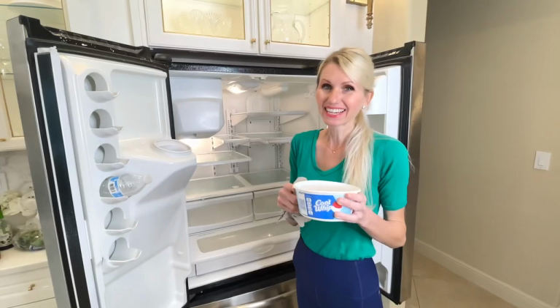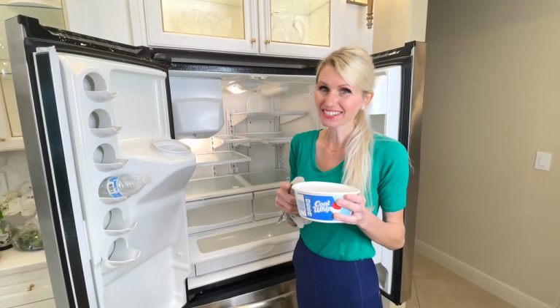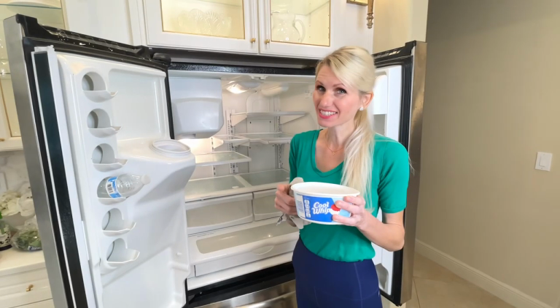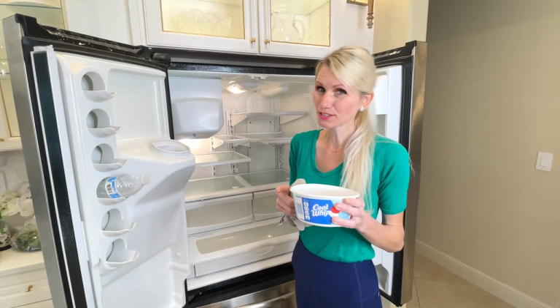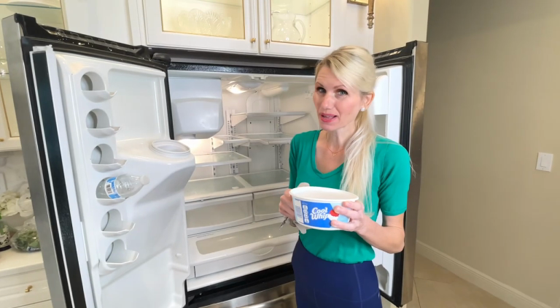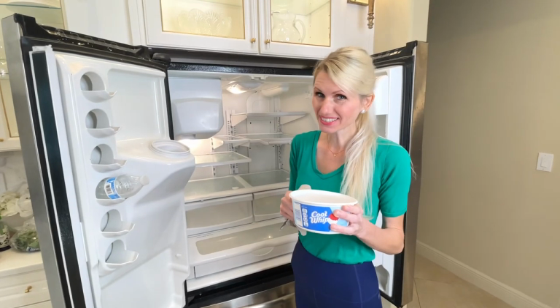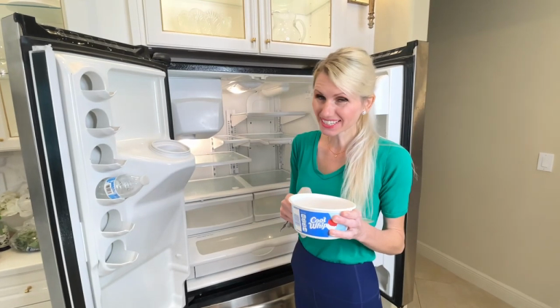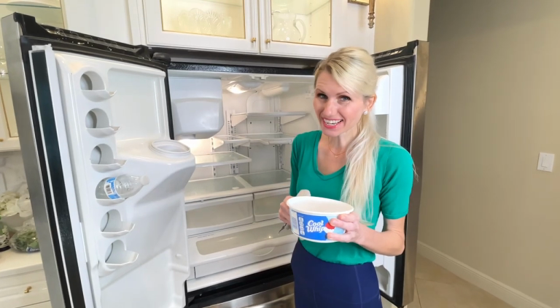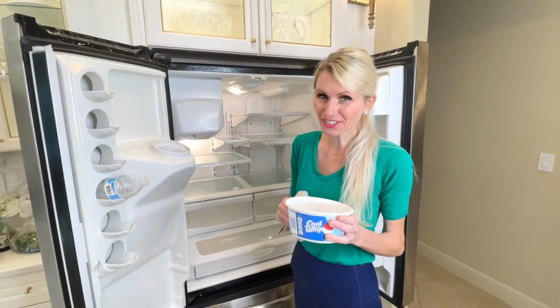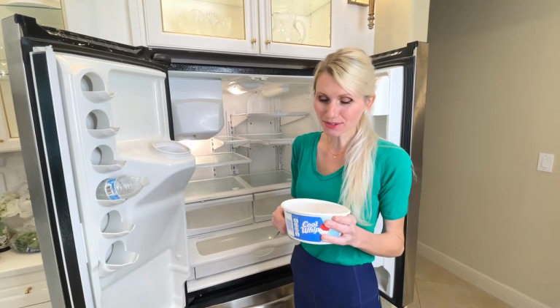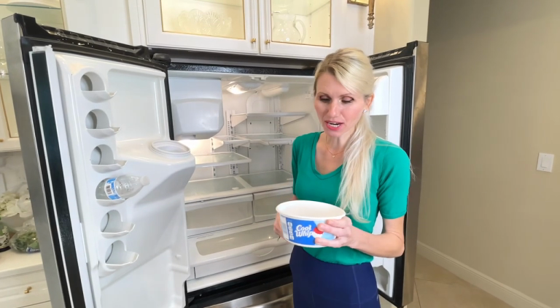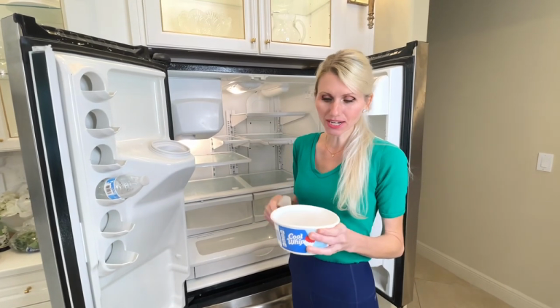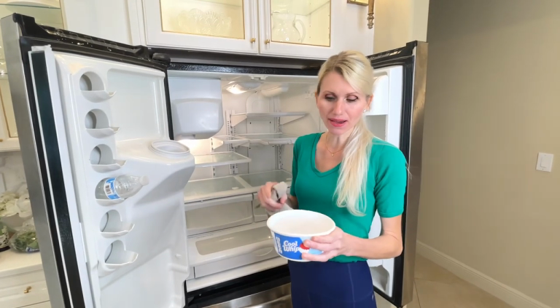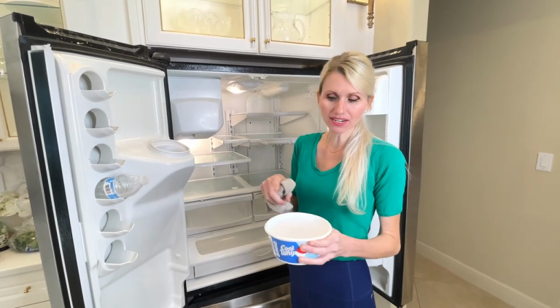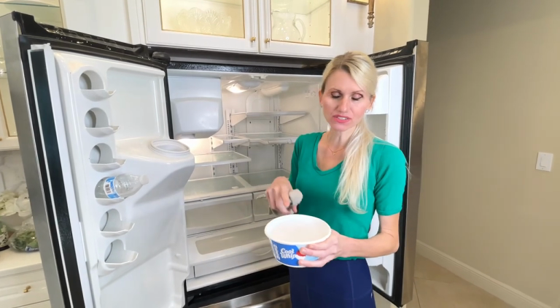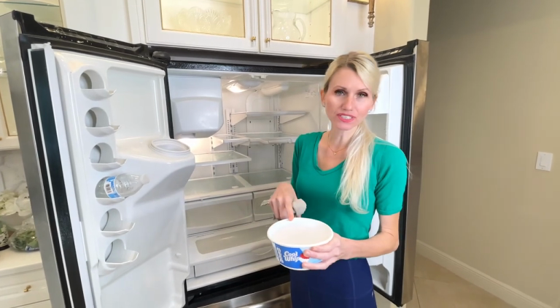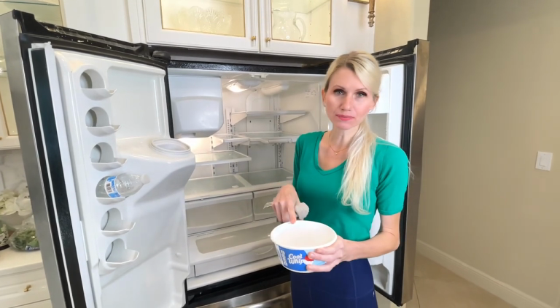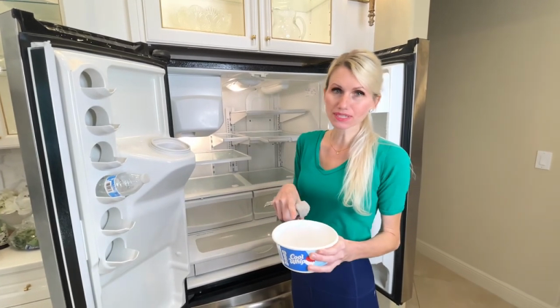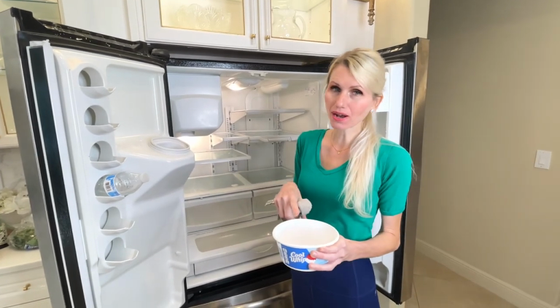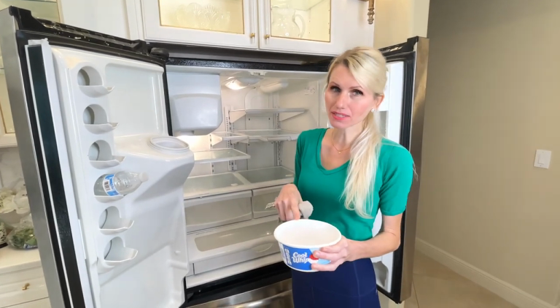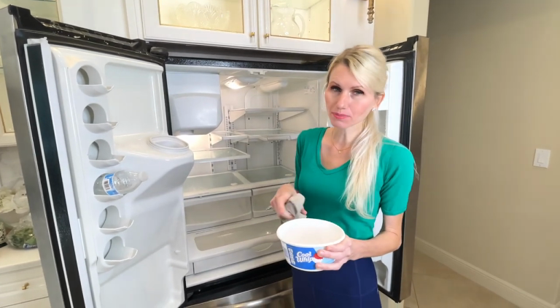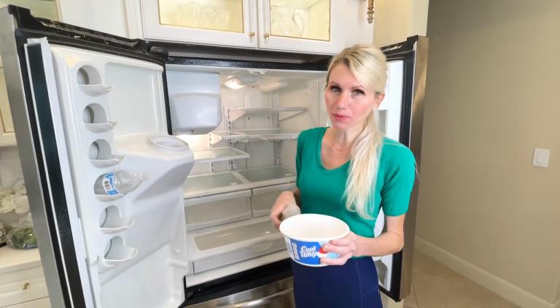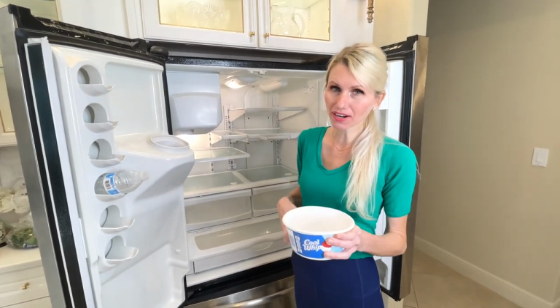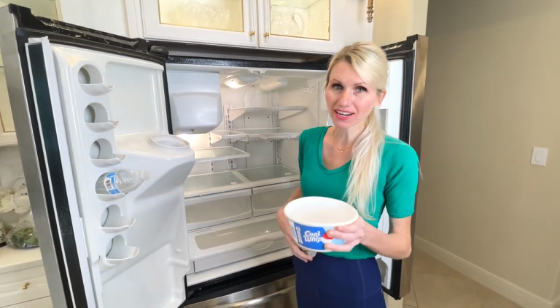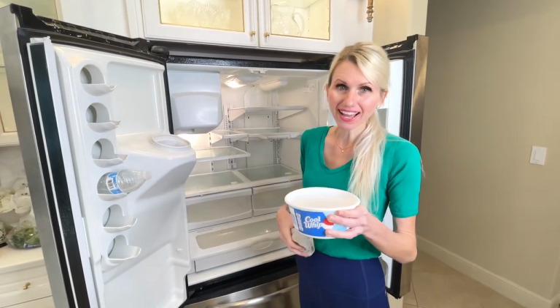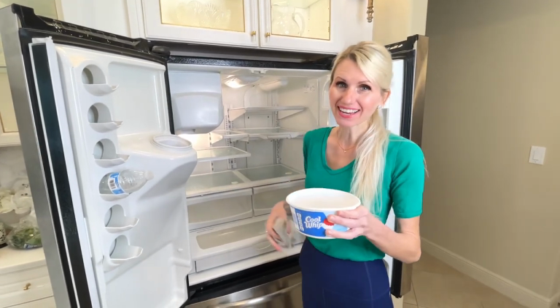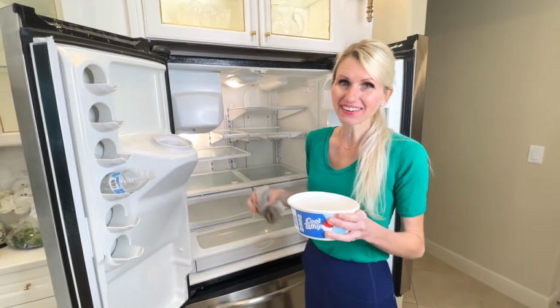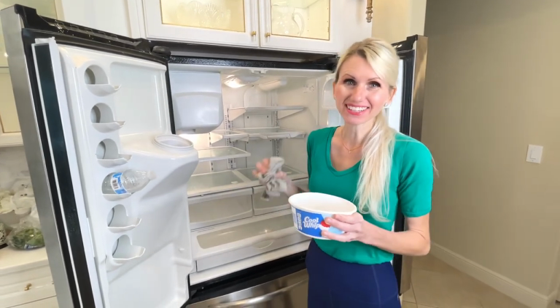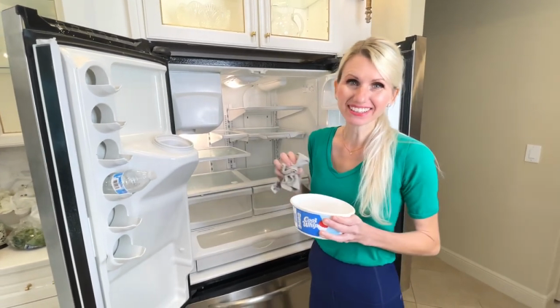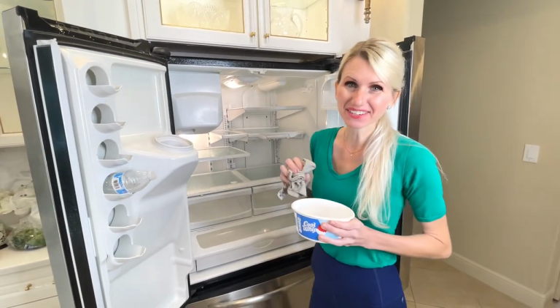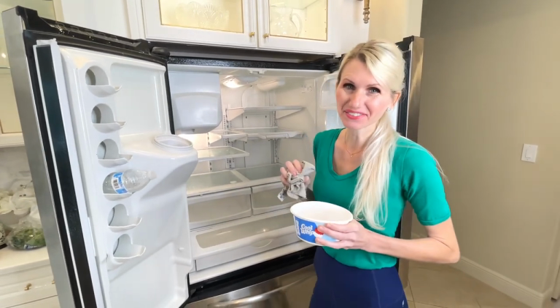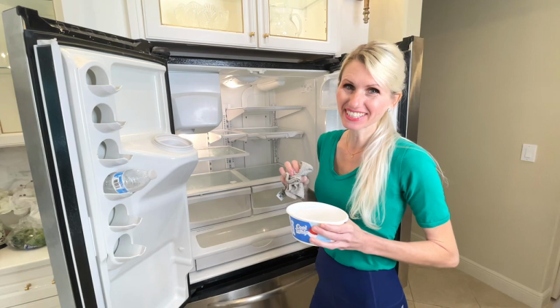Here are those plastic containers I was talking about. I just filled one up with some hot soapy water and now I can clean out my fridge.